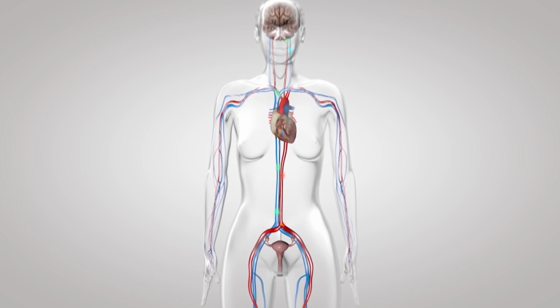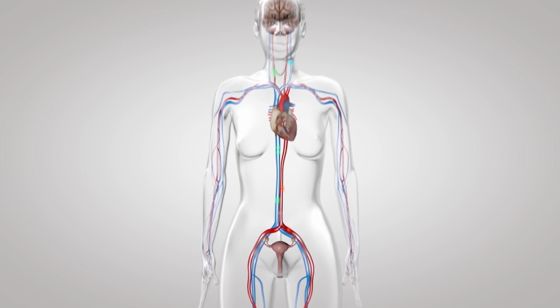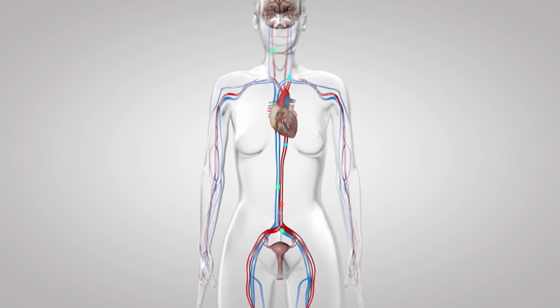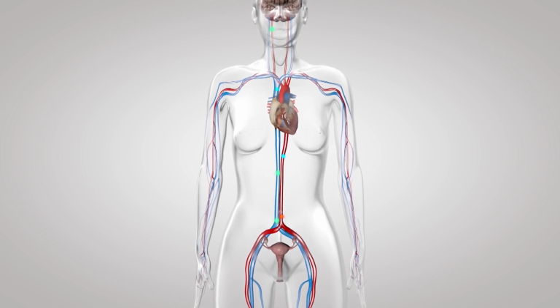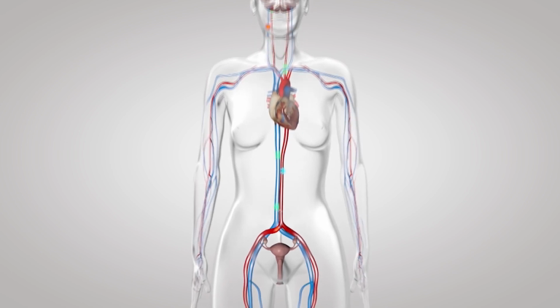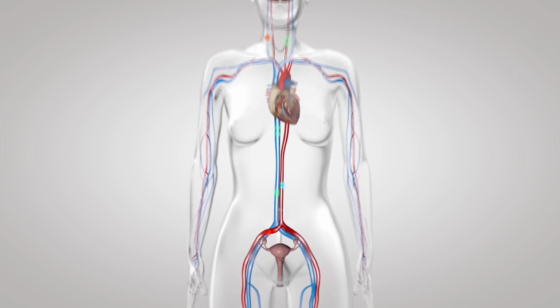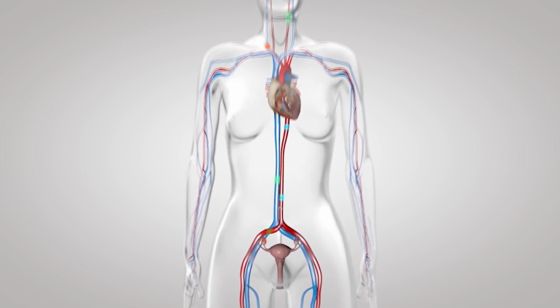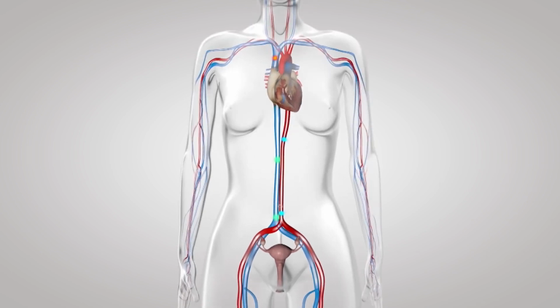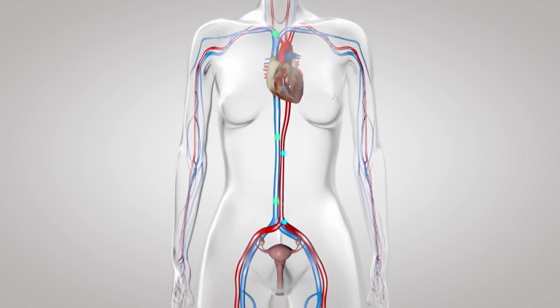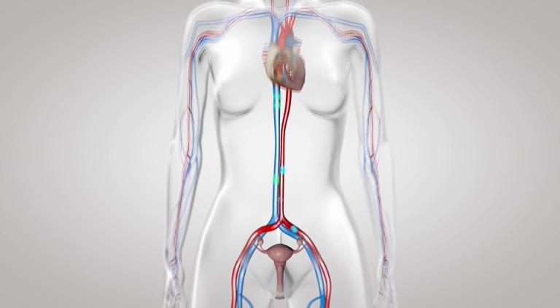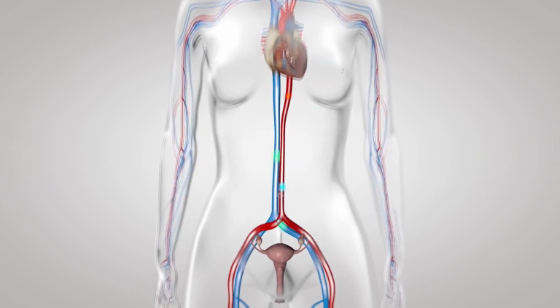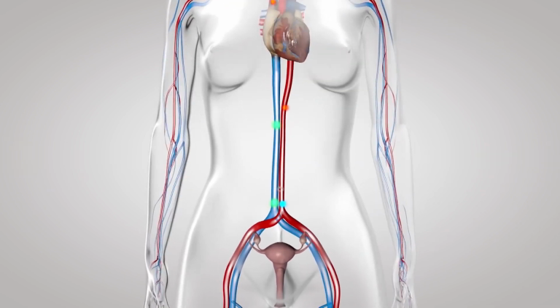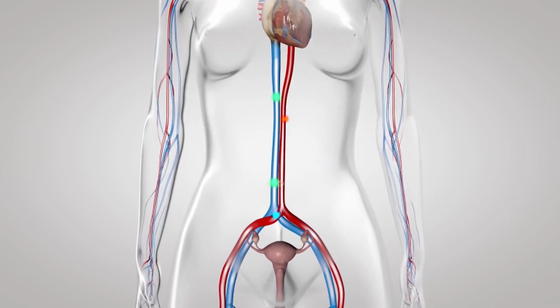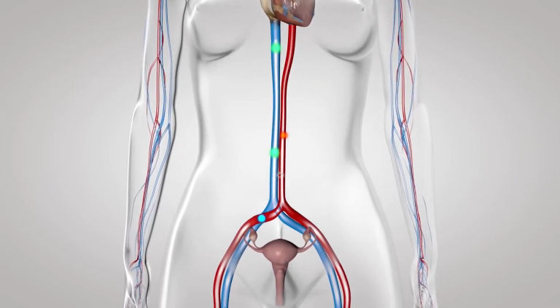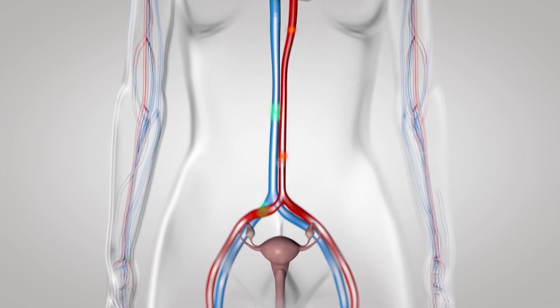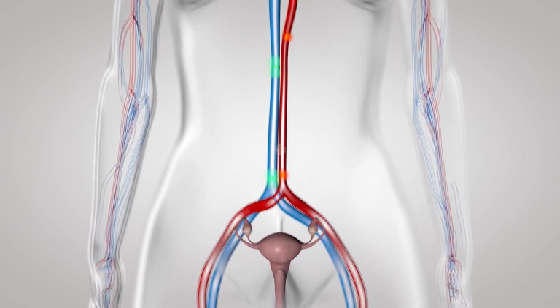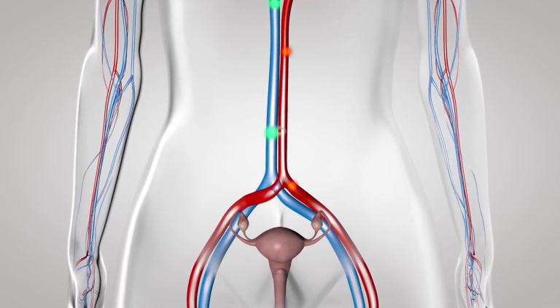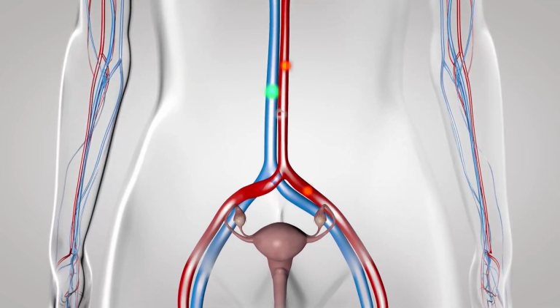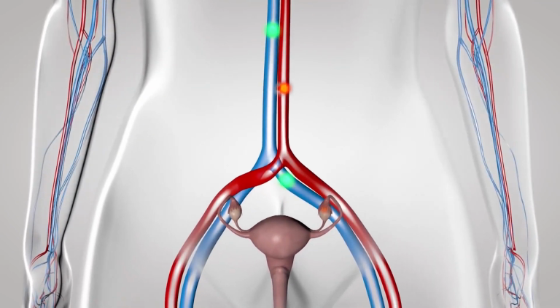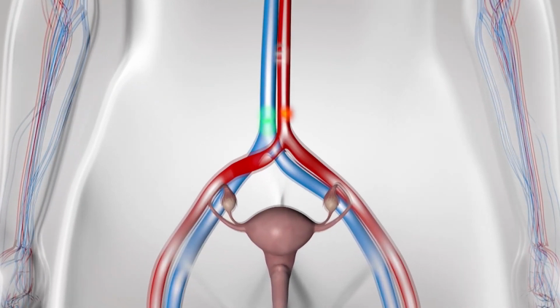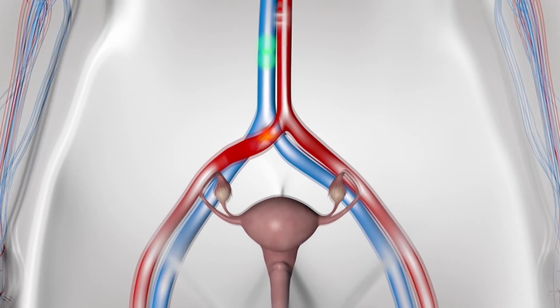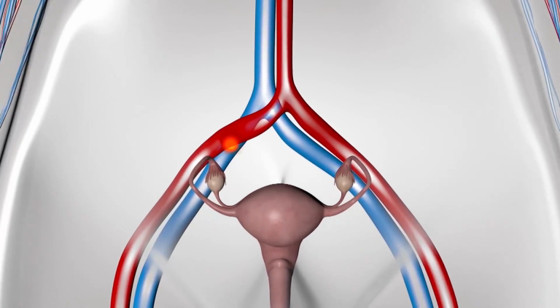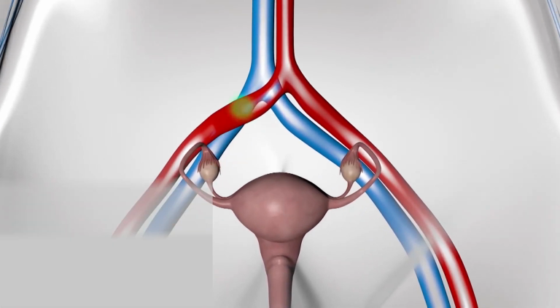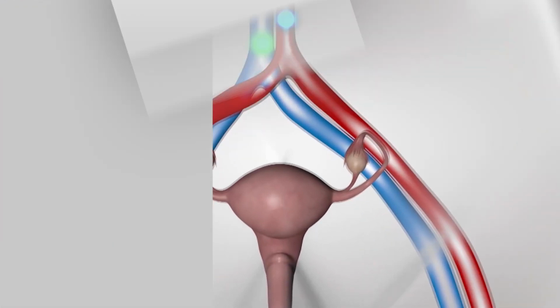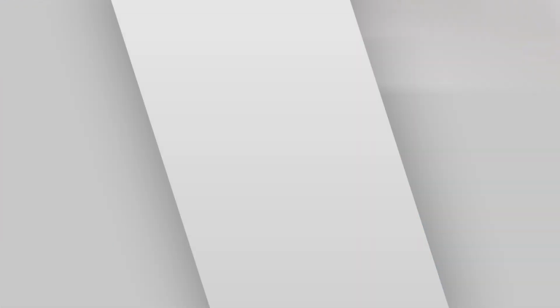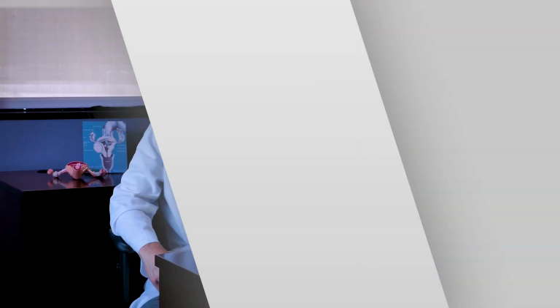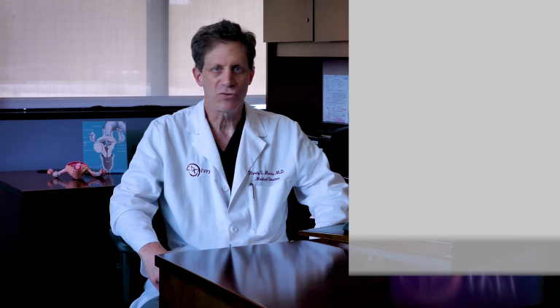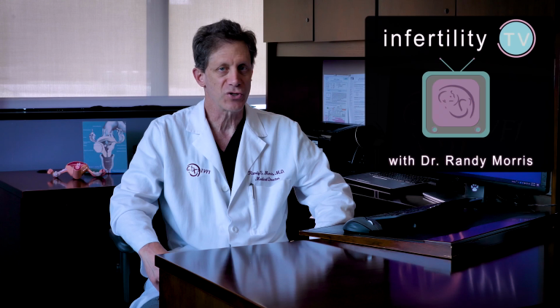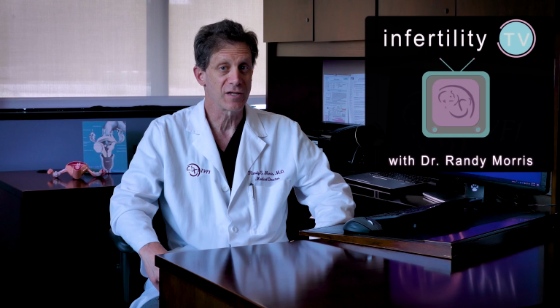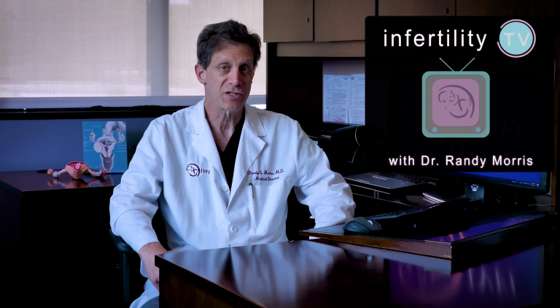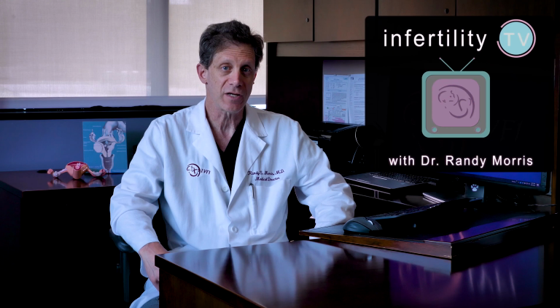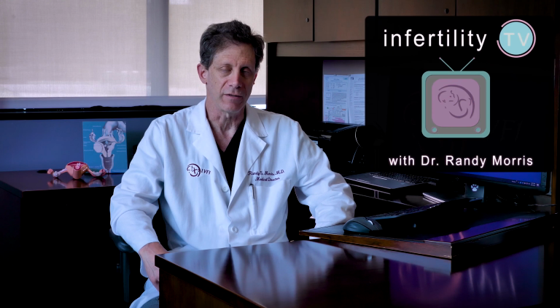Some doctors use growth hormone to stimulate the ovaries. Is this something you should consider?